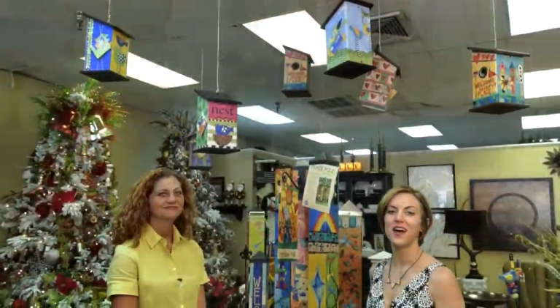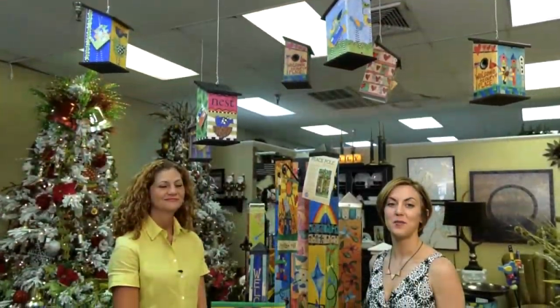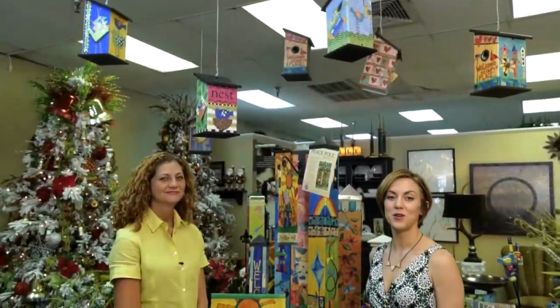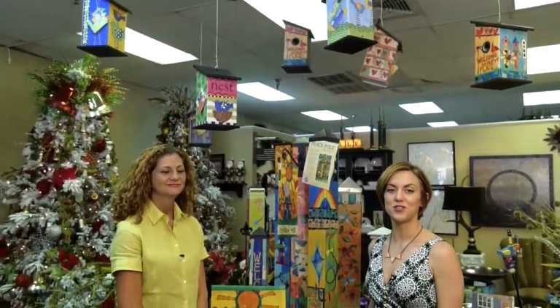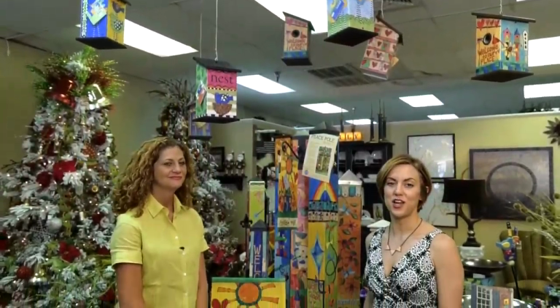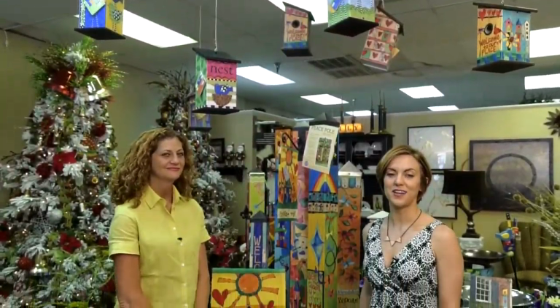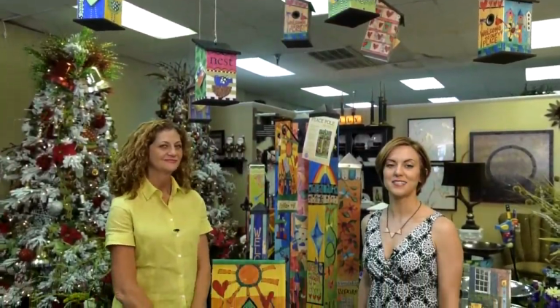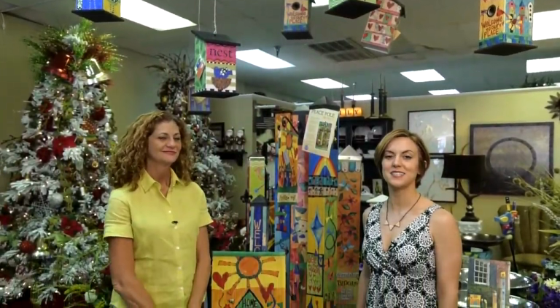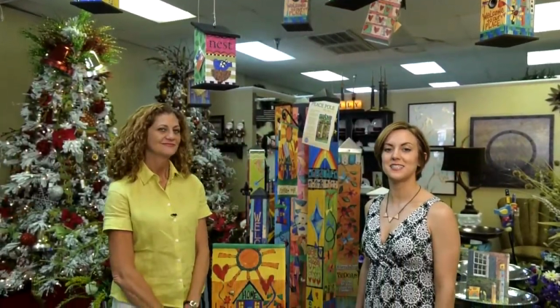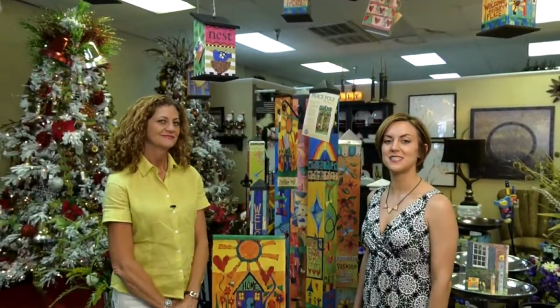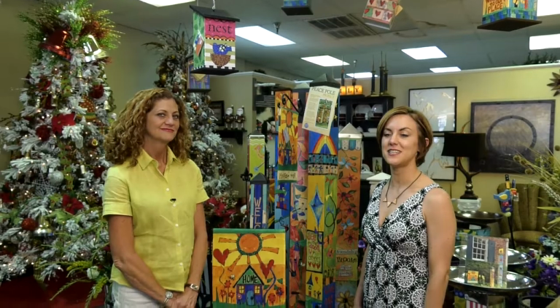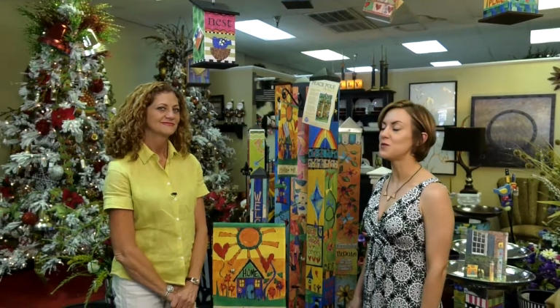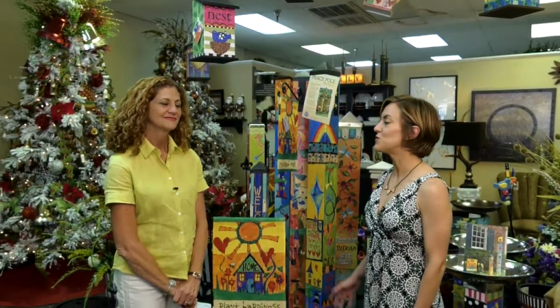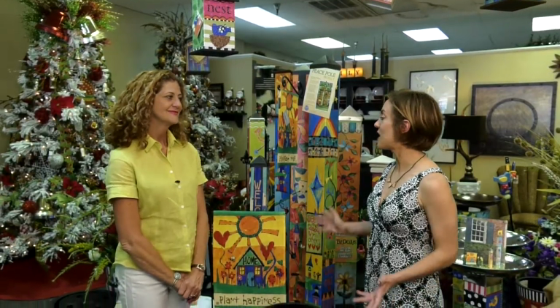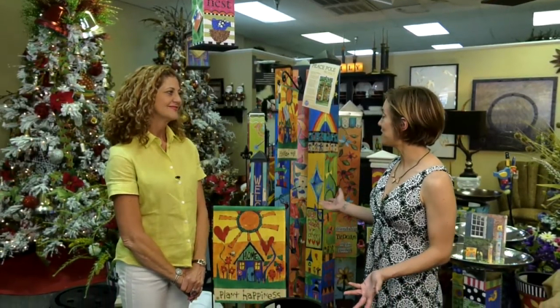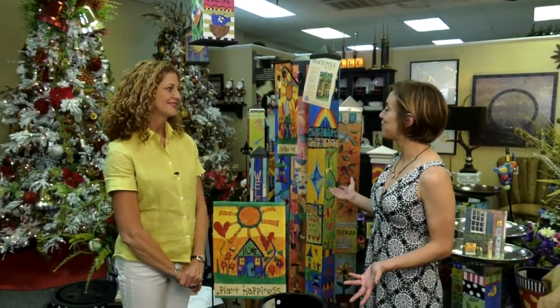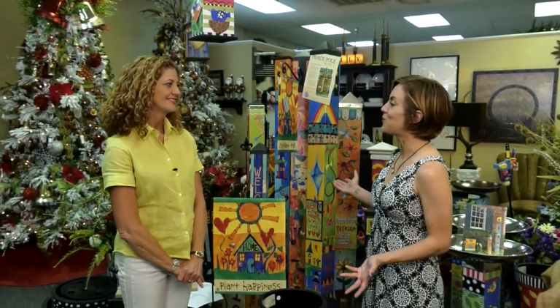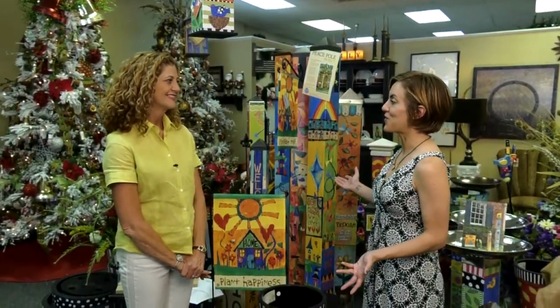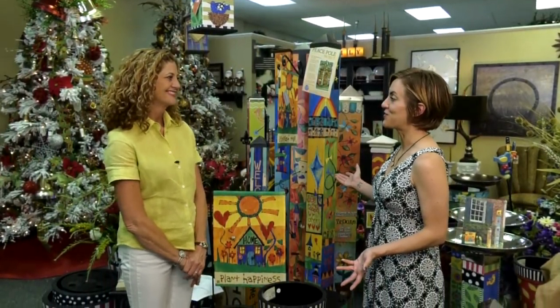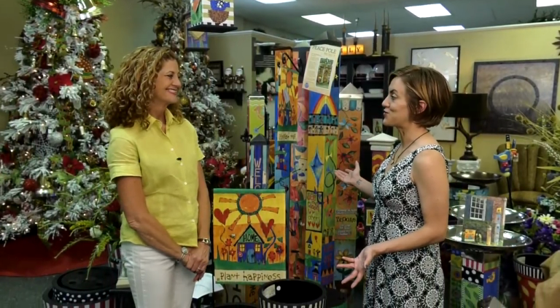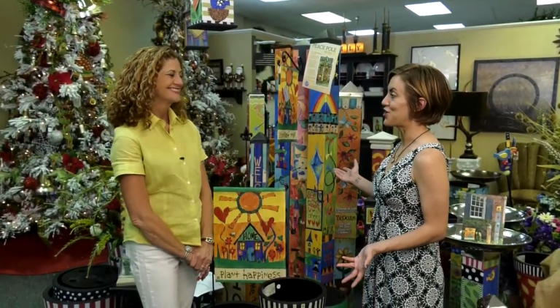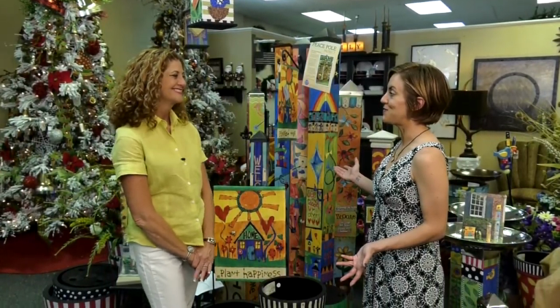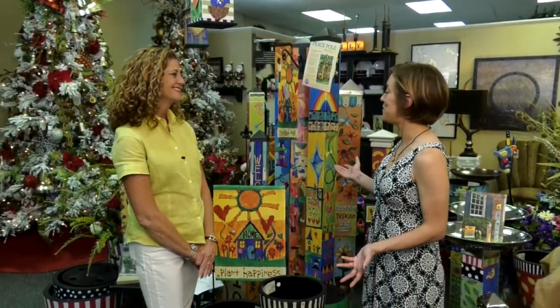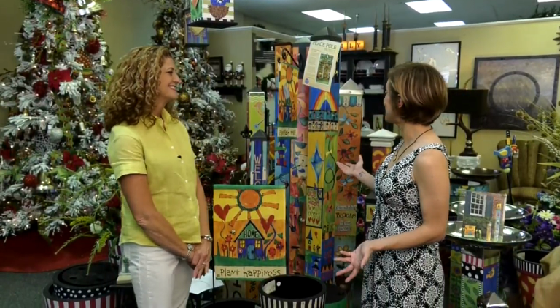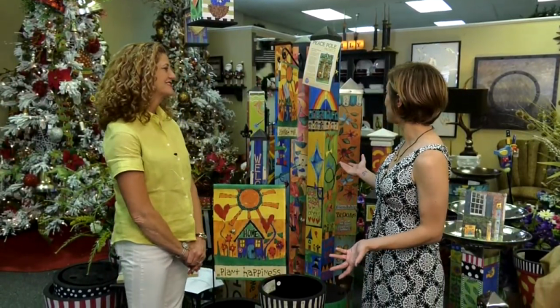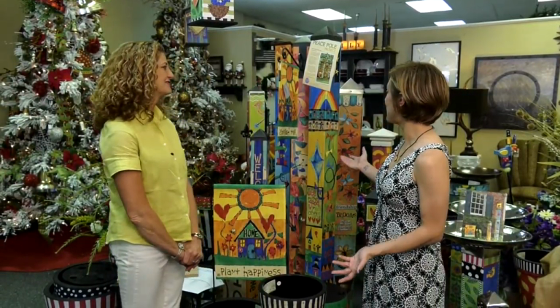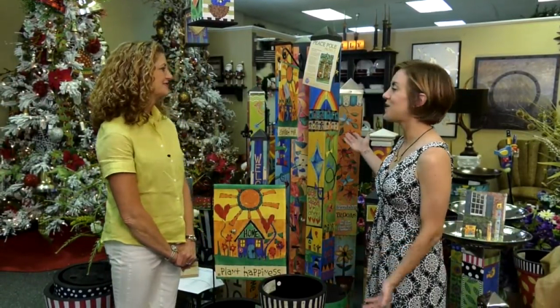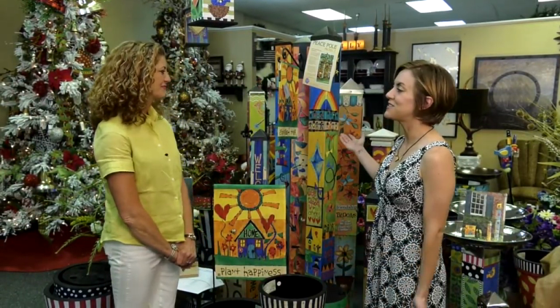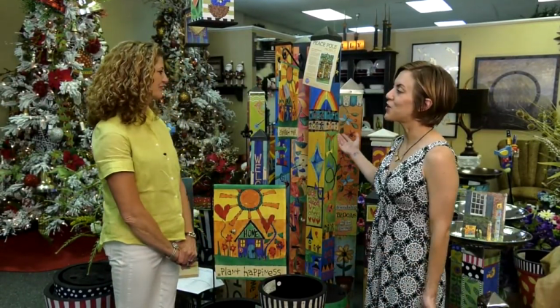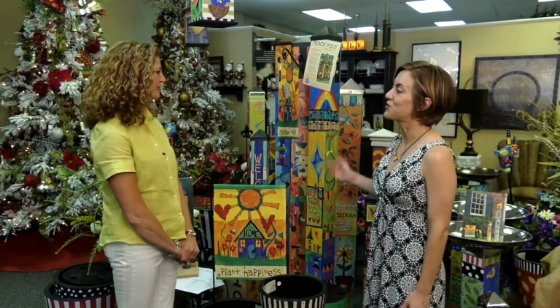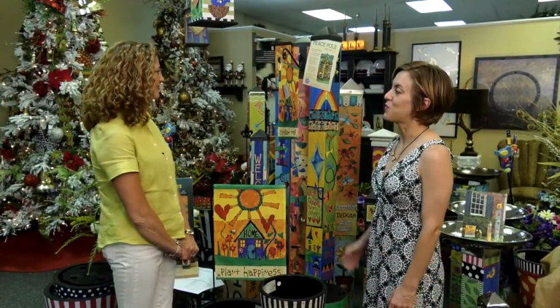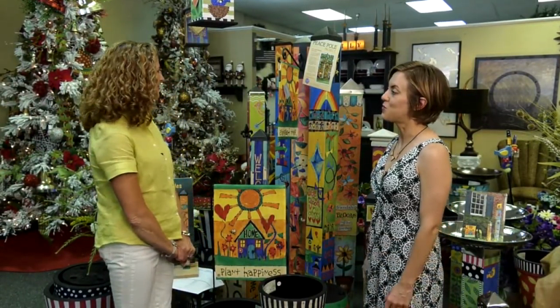I'm here with Sherry at Tis the Season, in the most colorful part of her shop. Tell me a little bit about these garden poles.